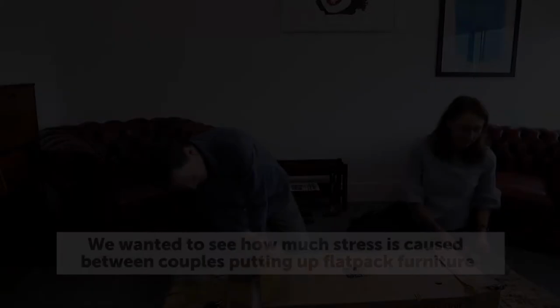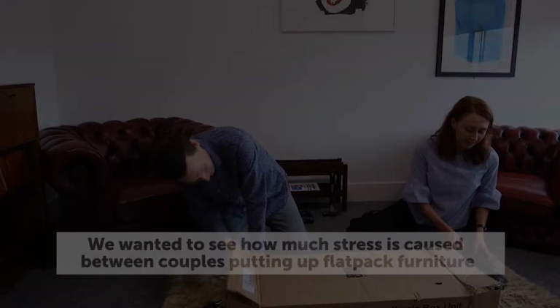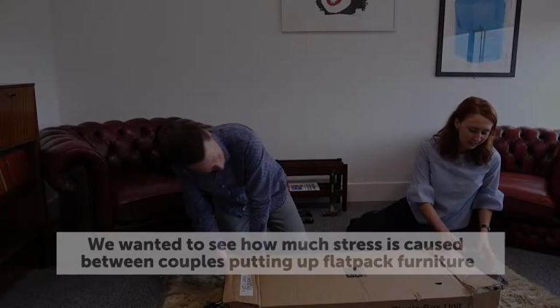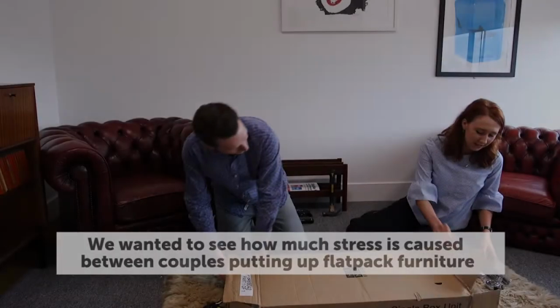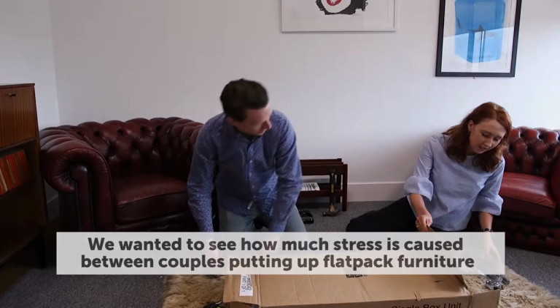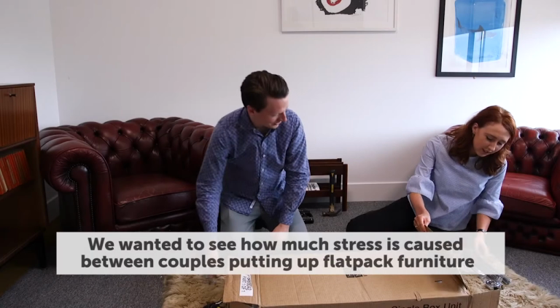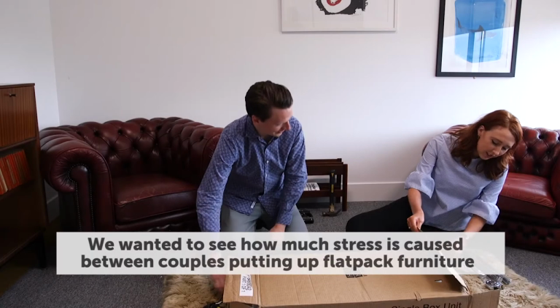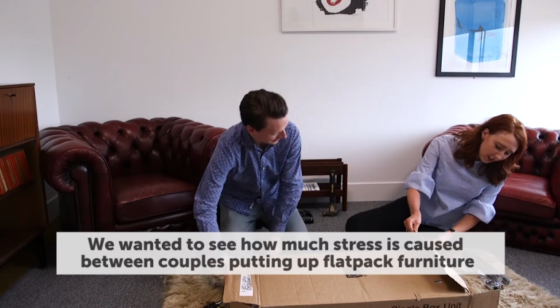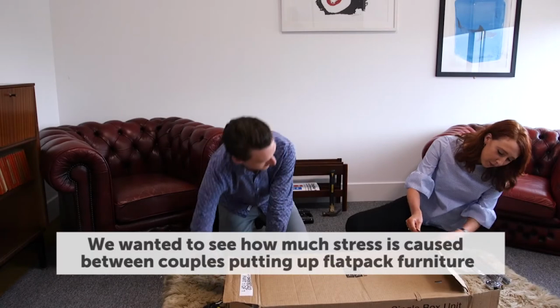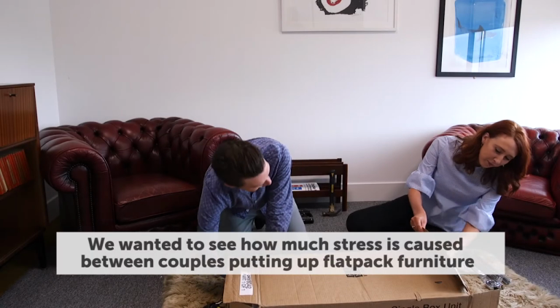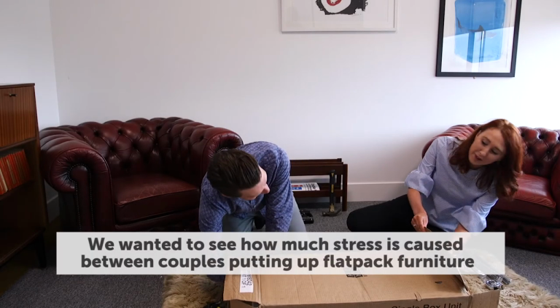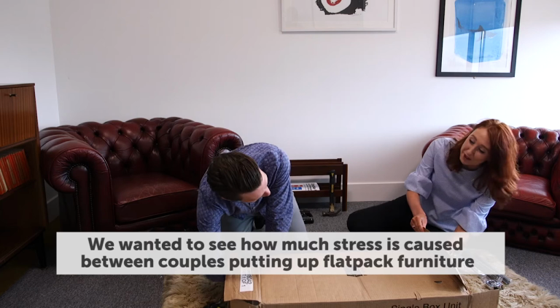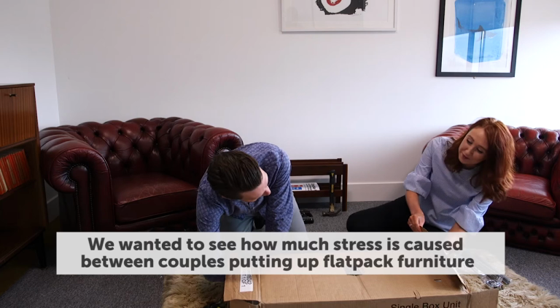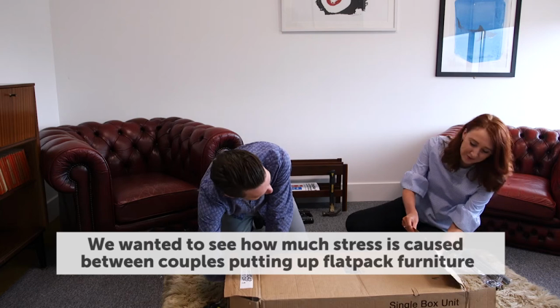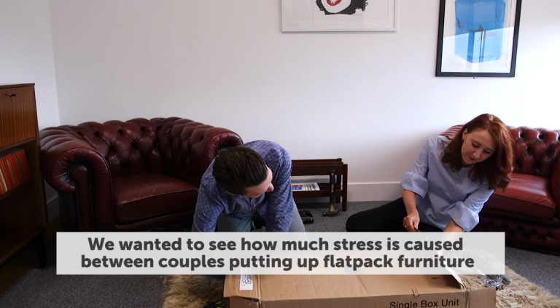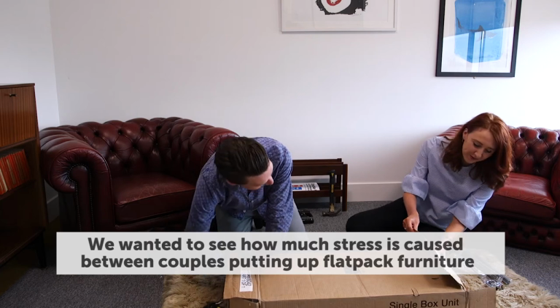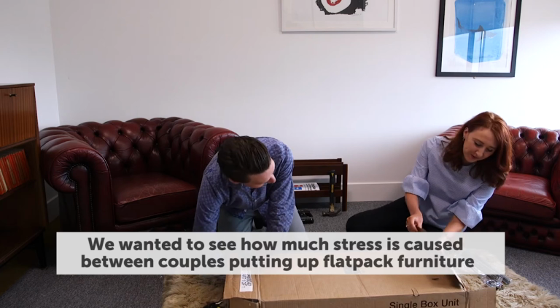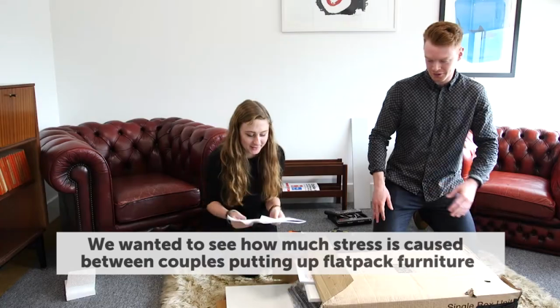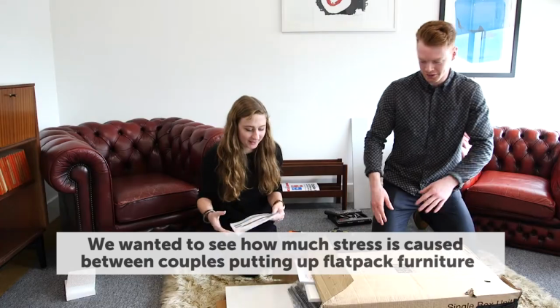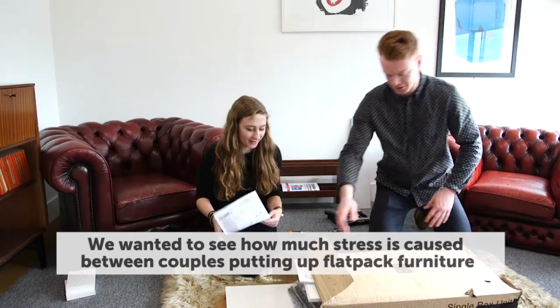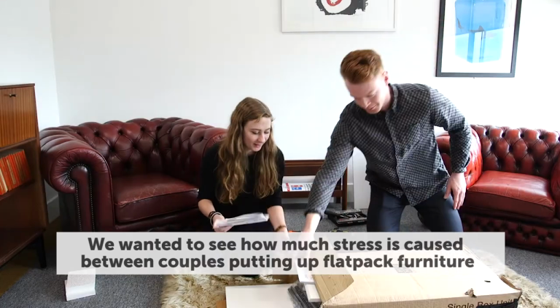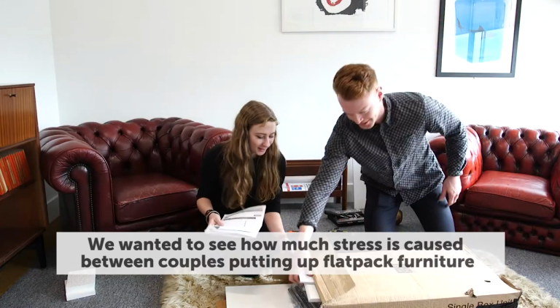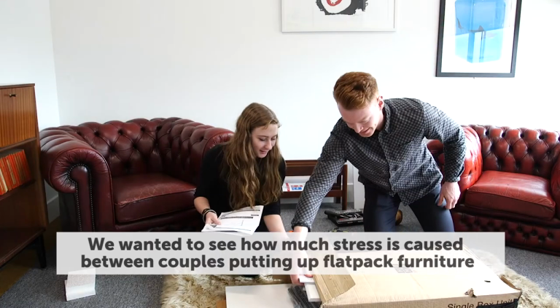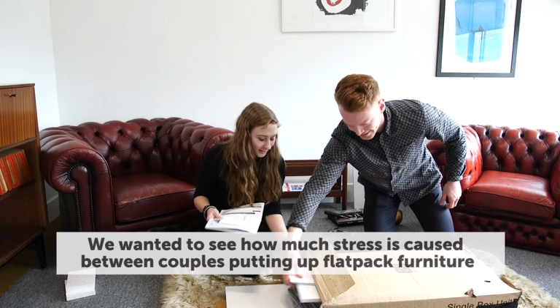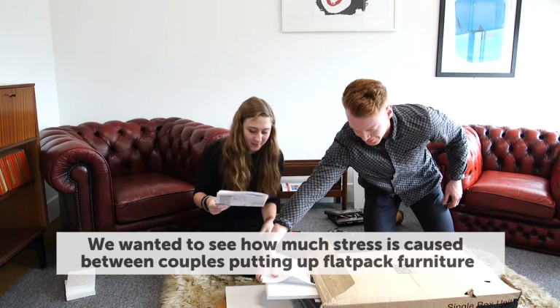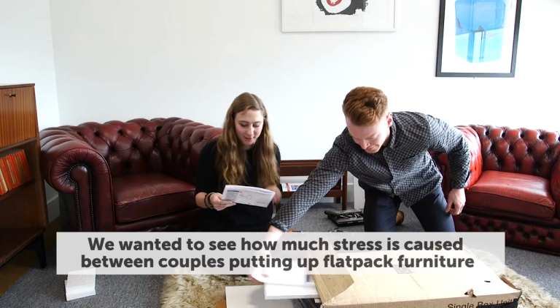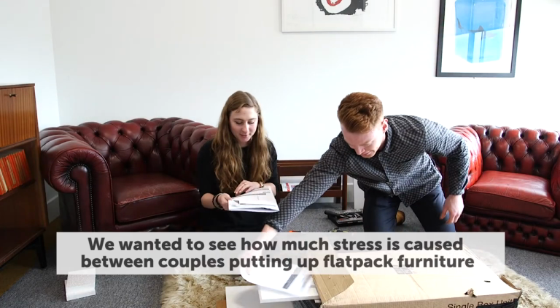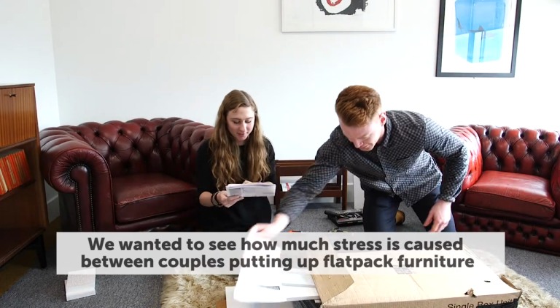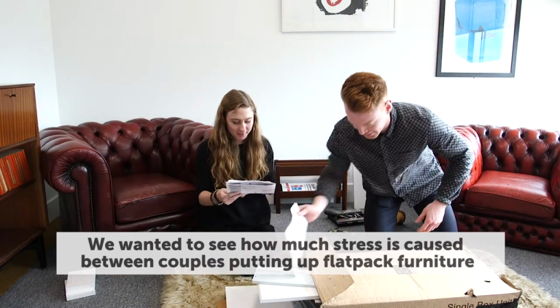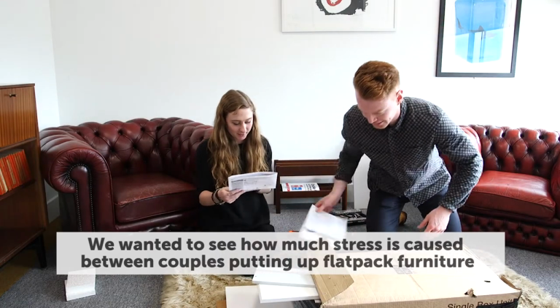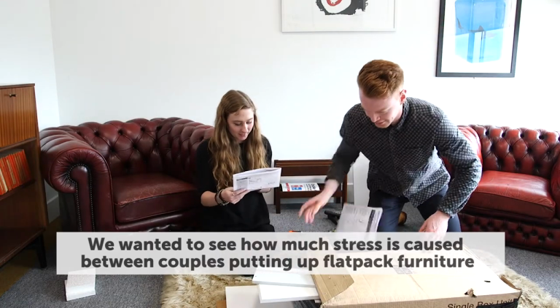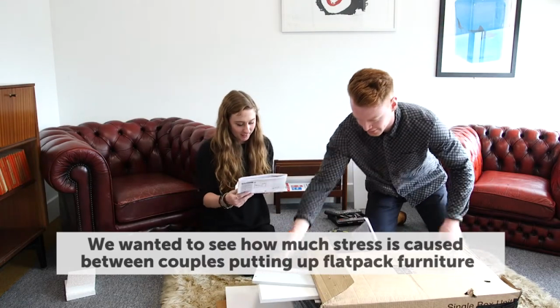Have you got any instructions? Have you? No. Instructions out. All right, let's get a look.